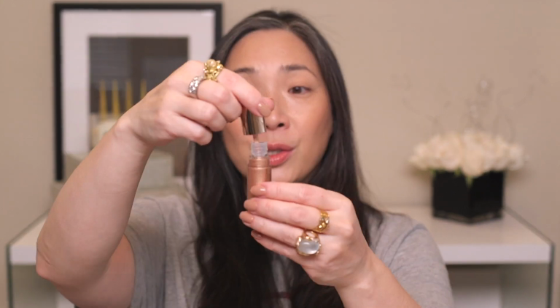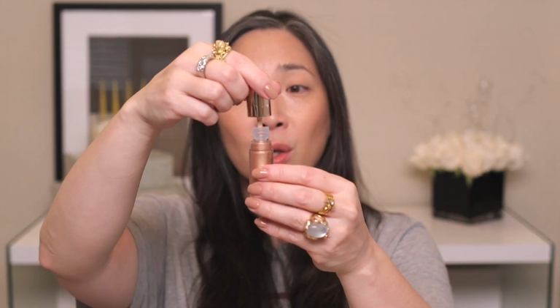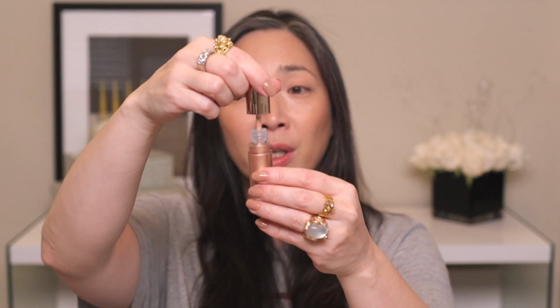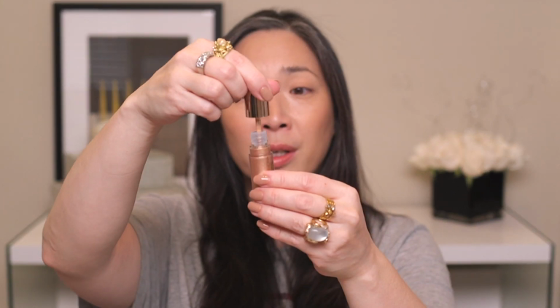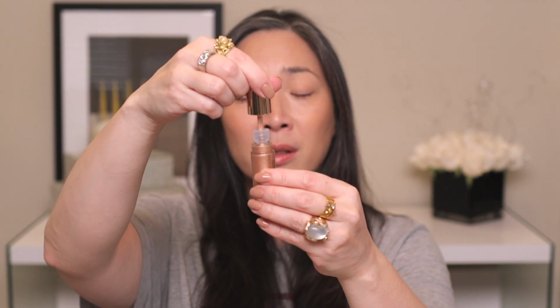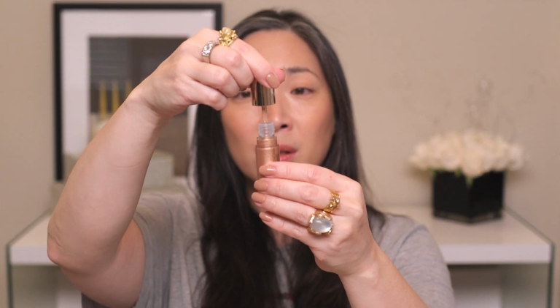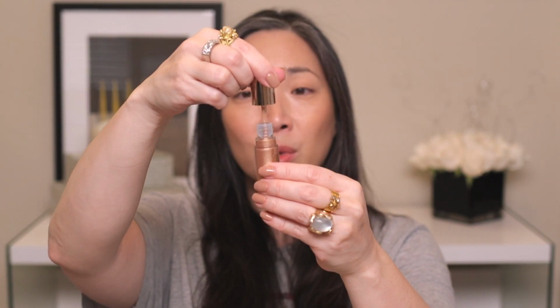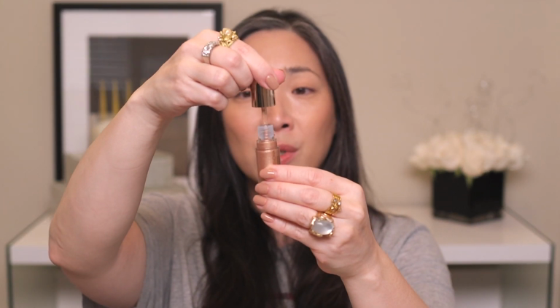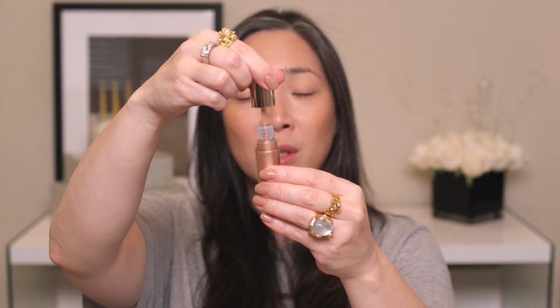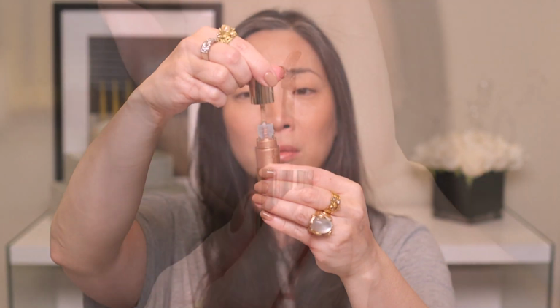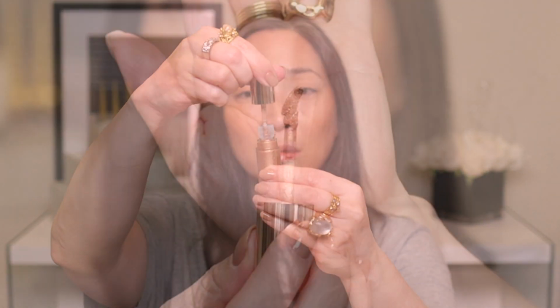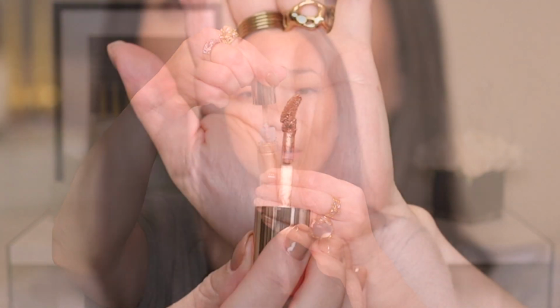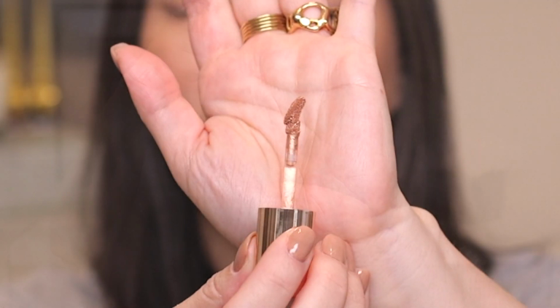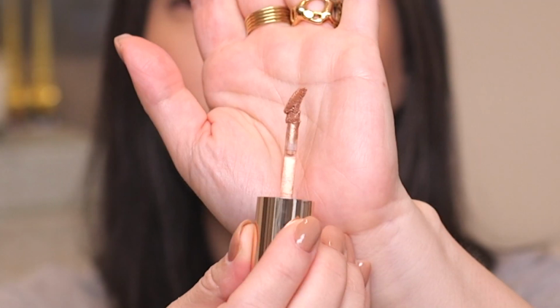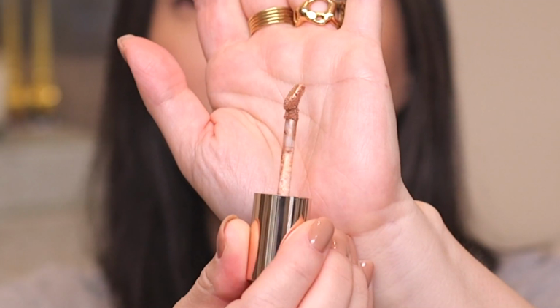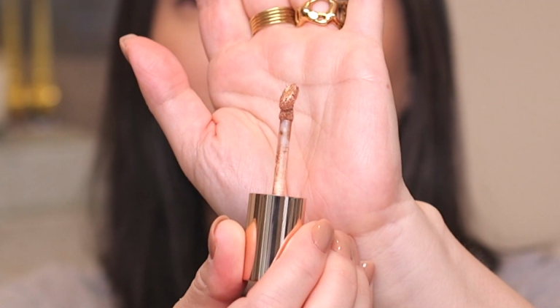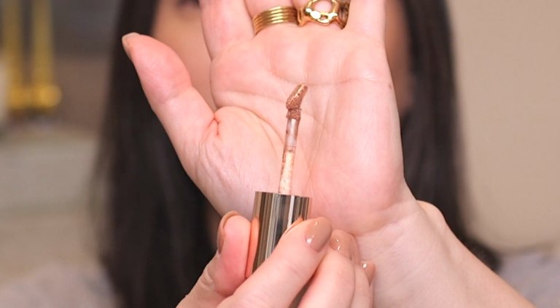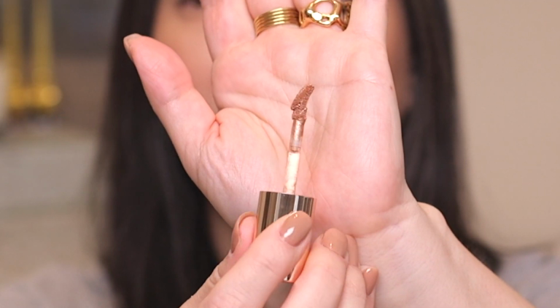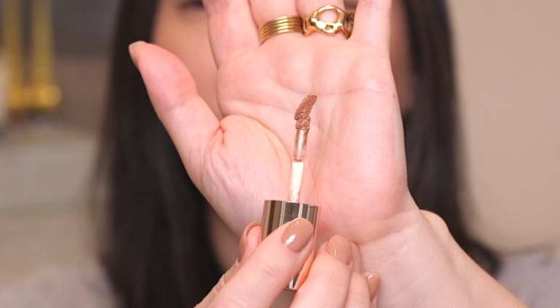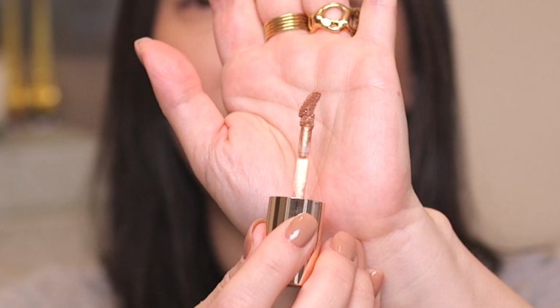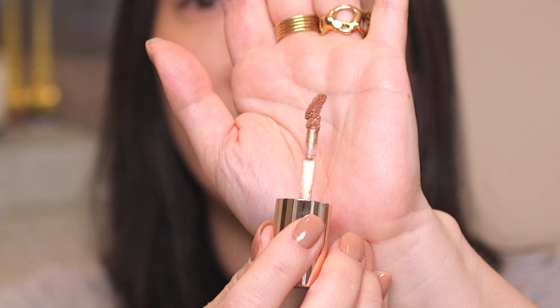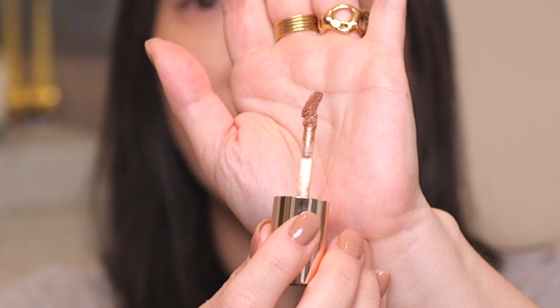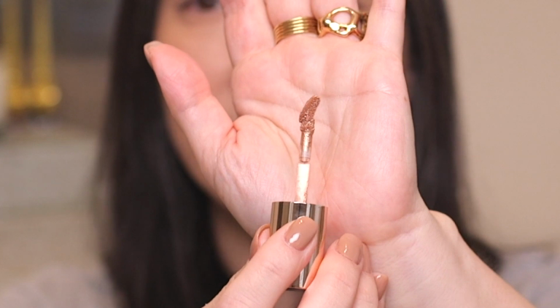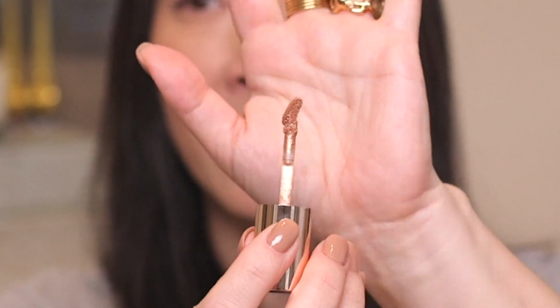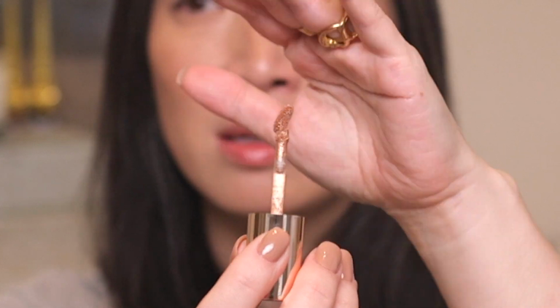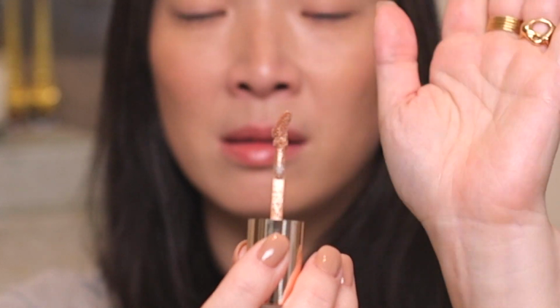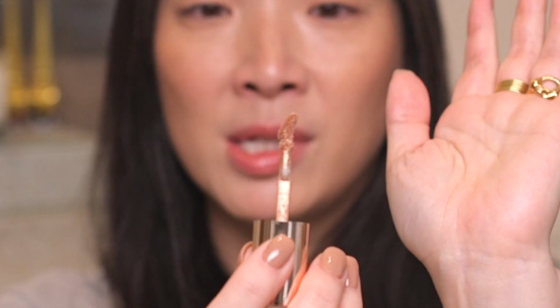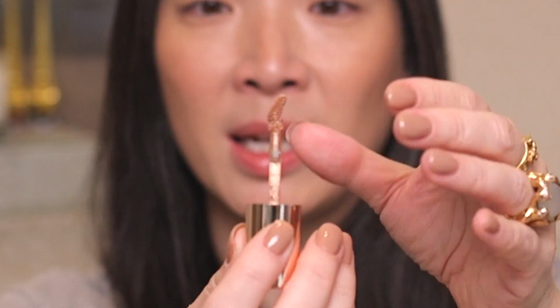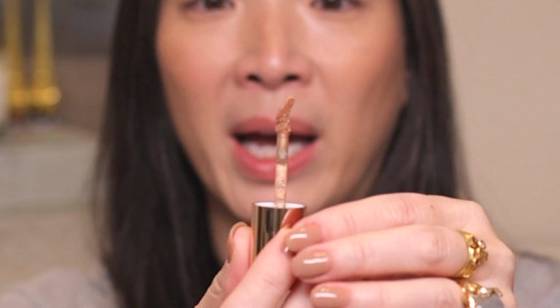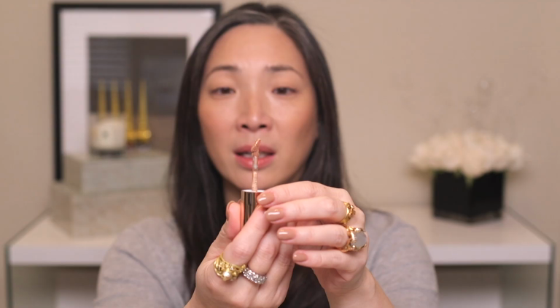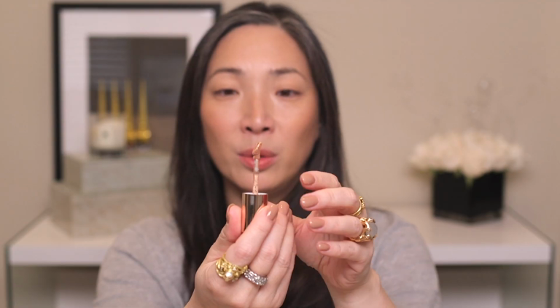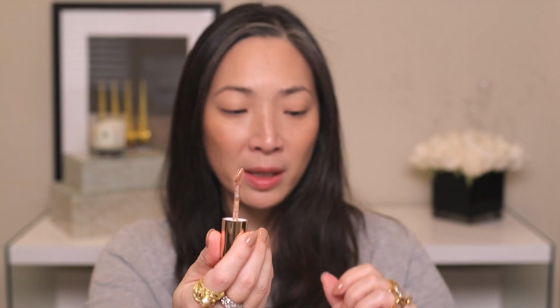I did watch Natasha Denona's Instagram story about these shadows. She was swatching them on her arm and also putting them on a model. These look to be kind of like other liquid eyeshadows I have — very metallic, very shiny, and they're supposed to set down completely. So we'll definitely be testing that out. Here is Moonstone — it's got an interesting applicator there, and it kind of looks like it's sitting back a little bit.